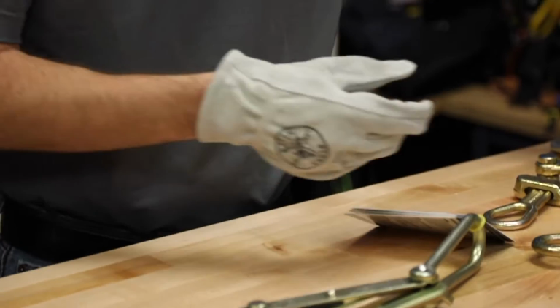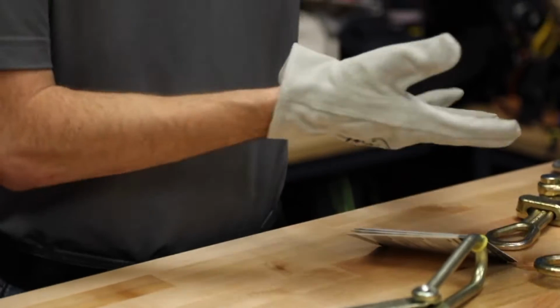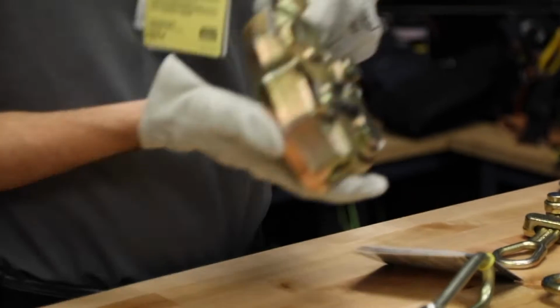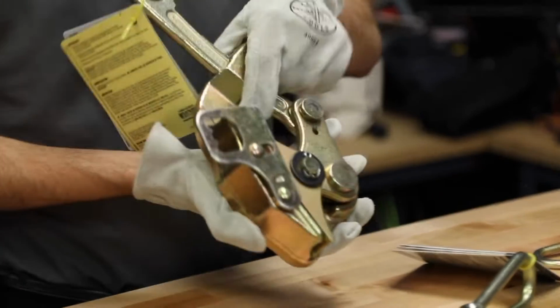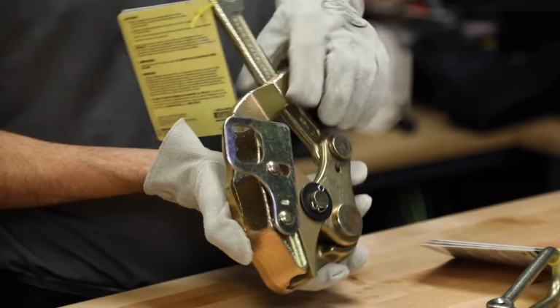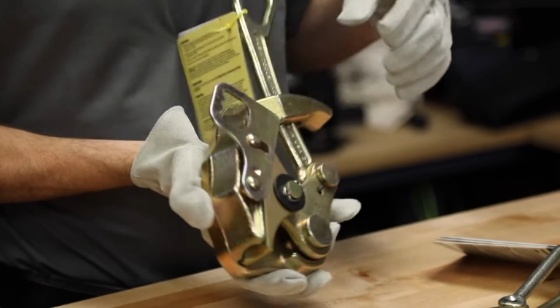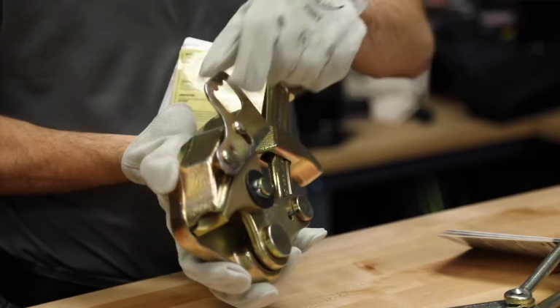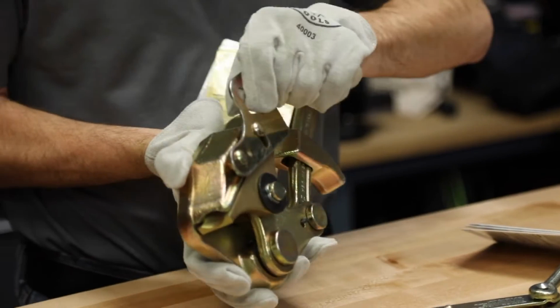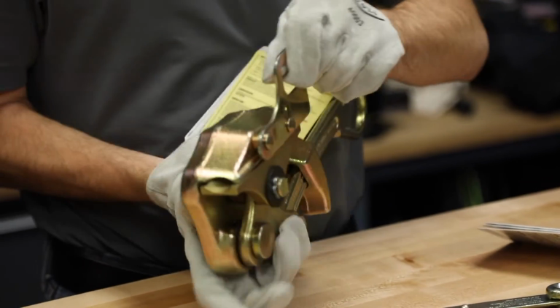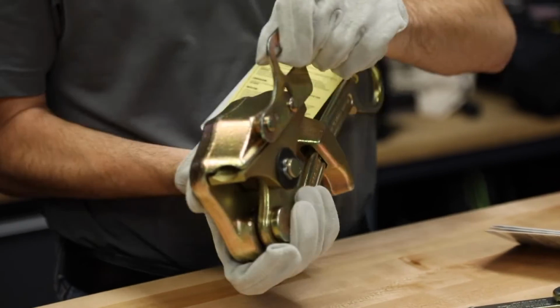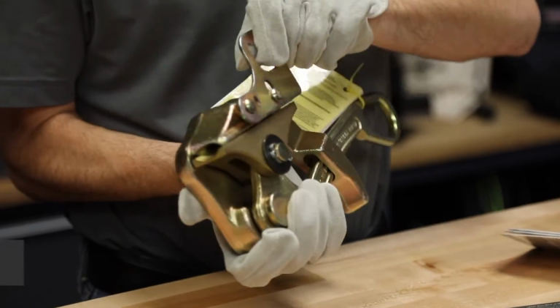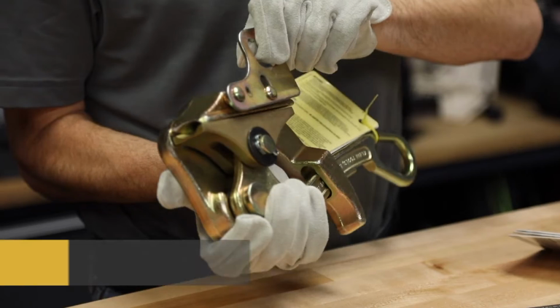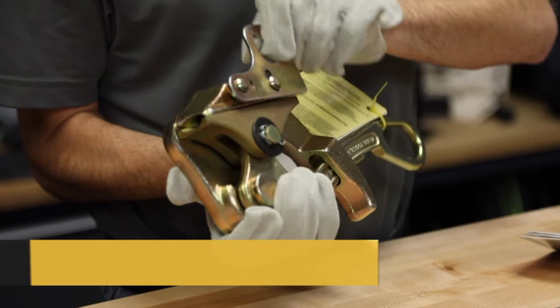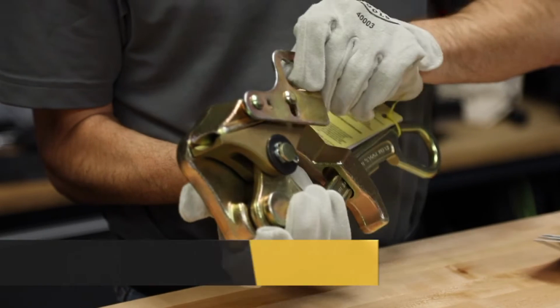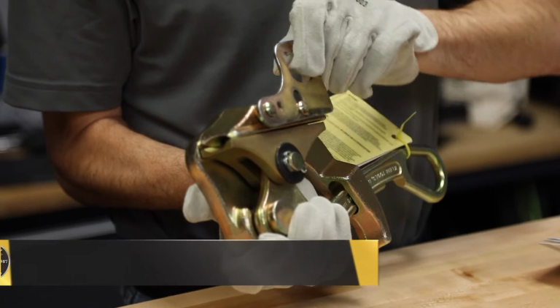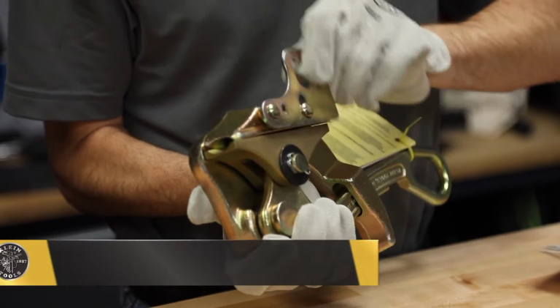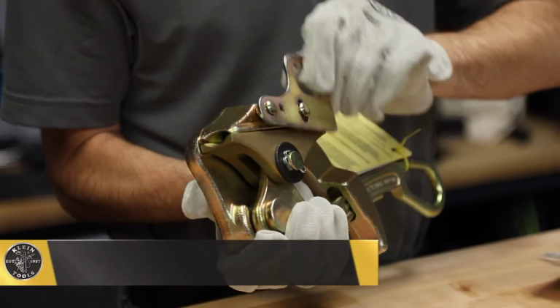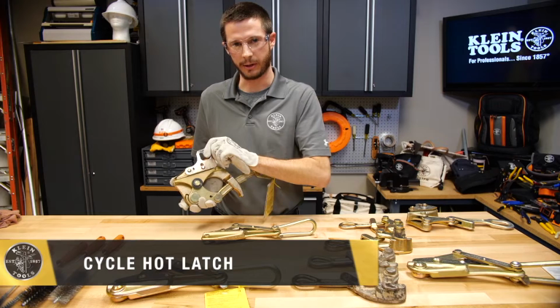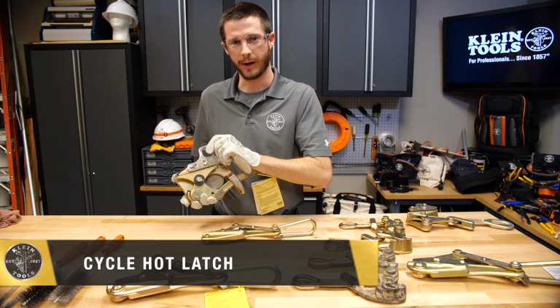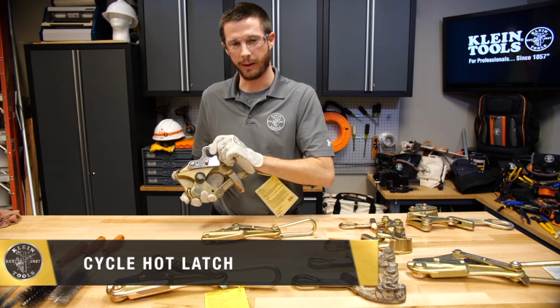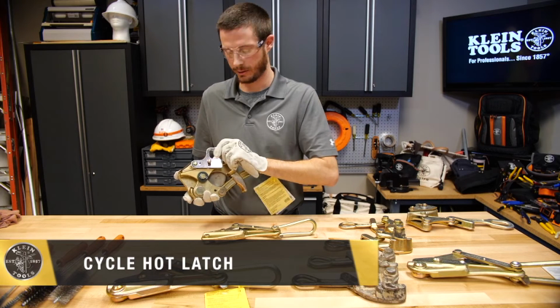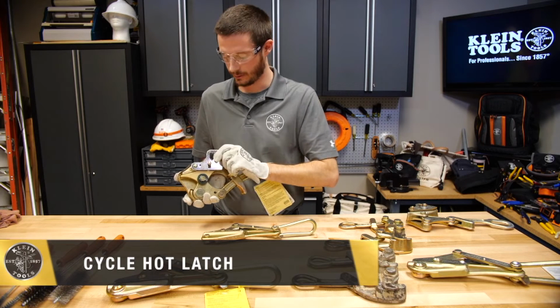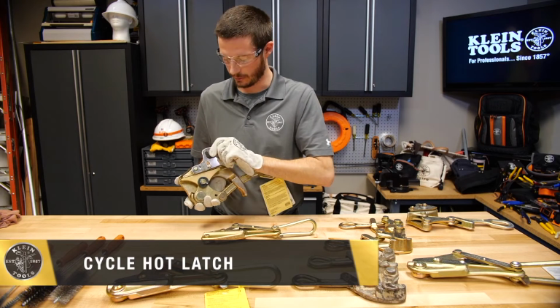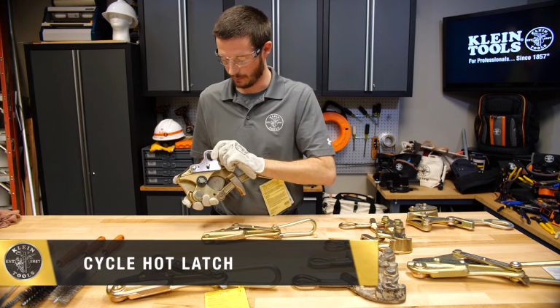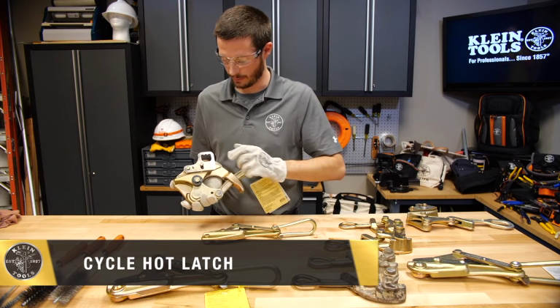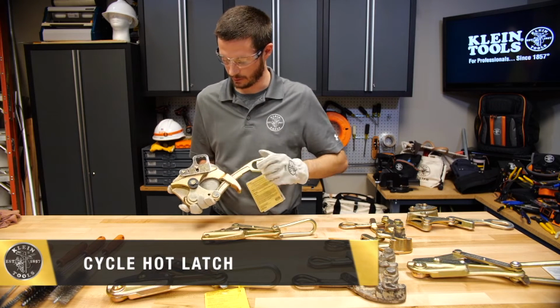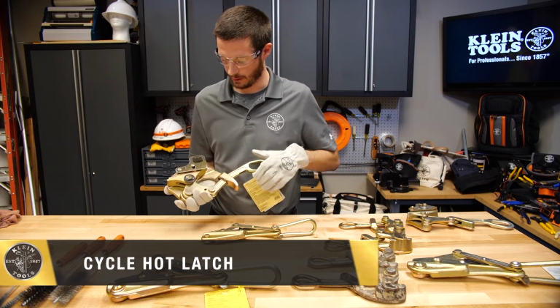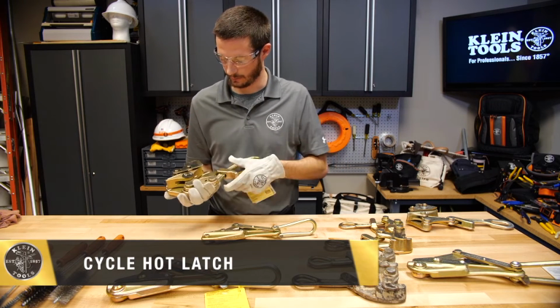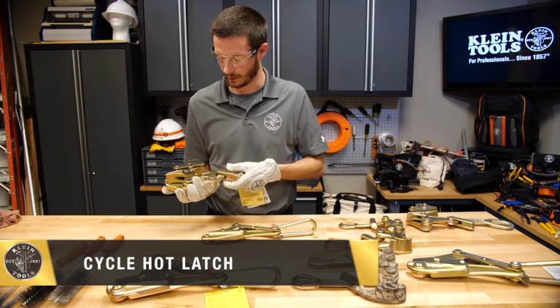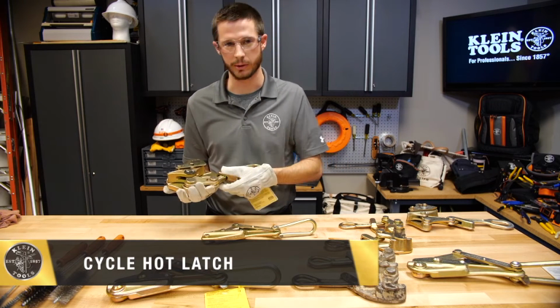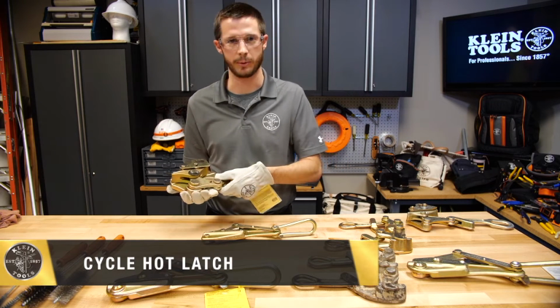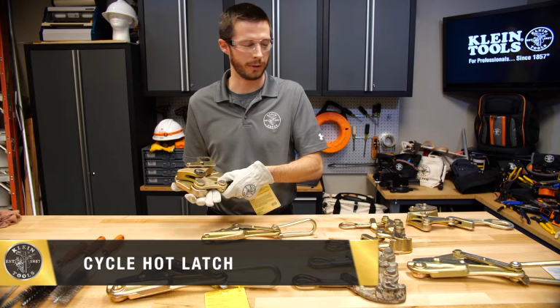Some grips have hot latches like this one. I will cycle the hot latch a few times to make sure it functions smoothly.